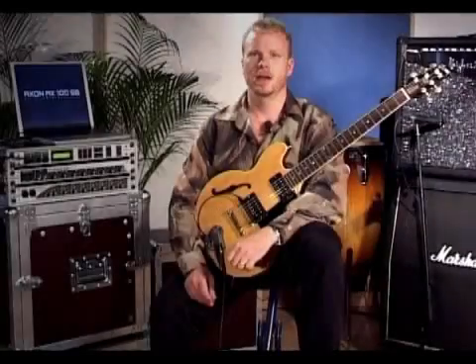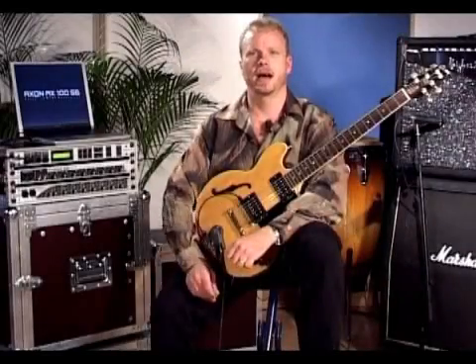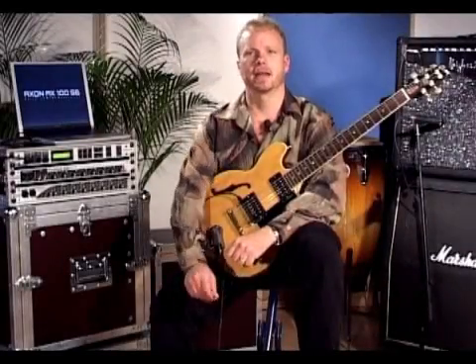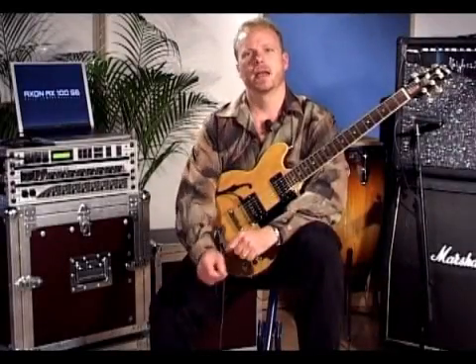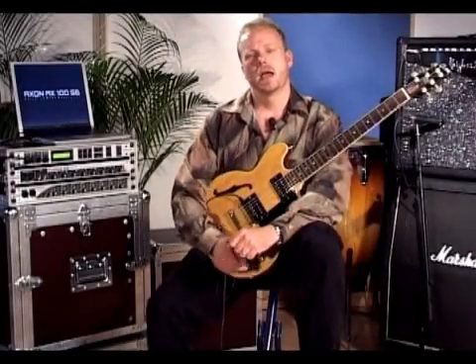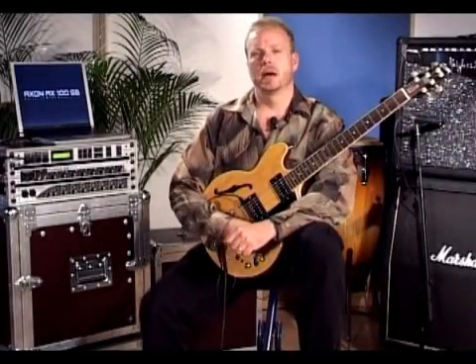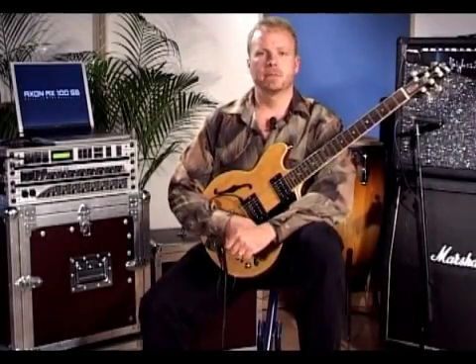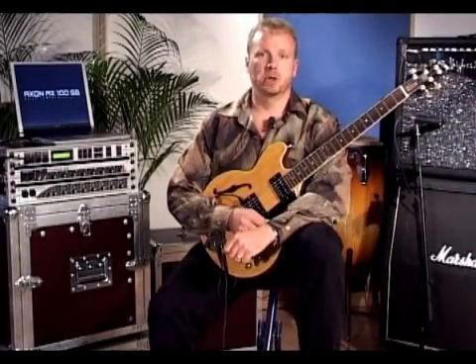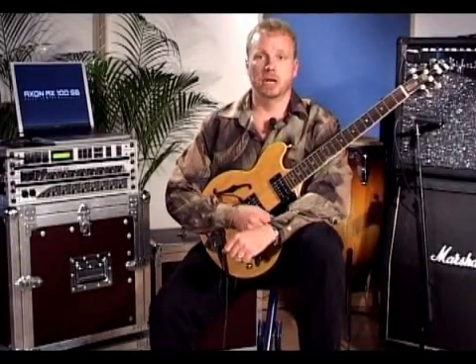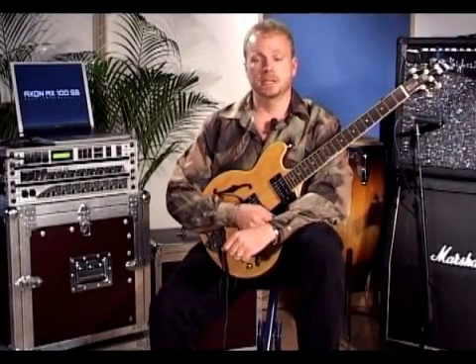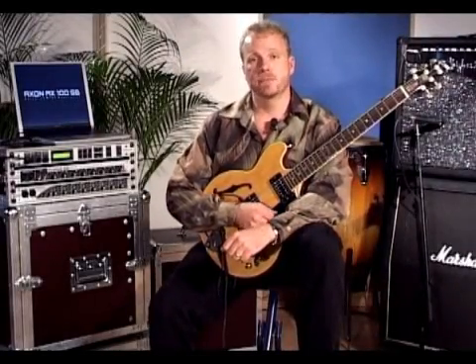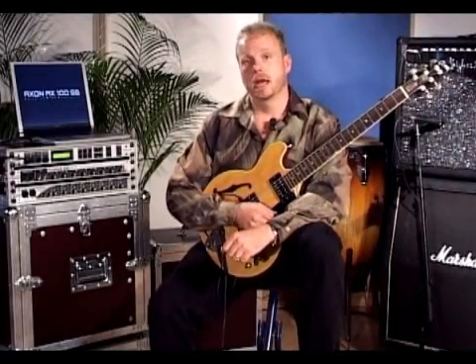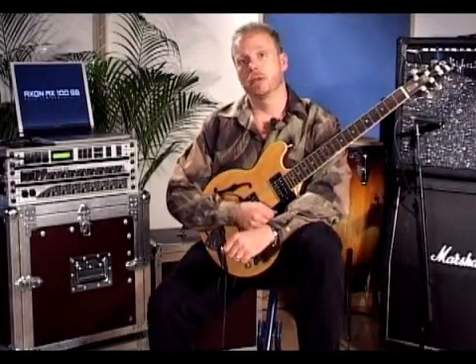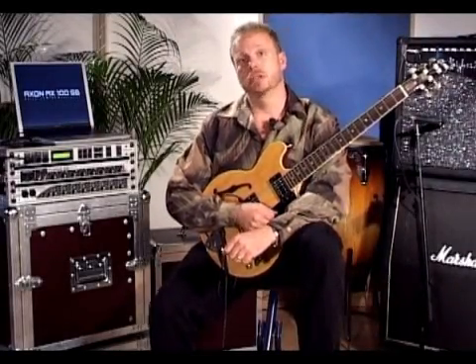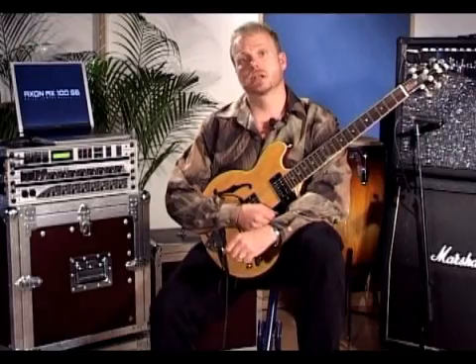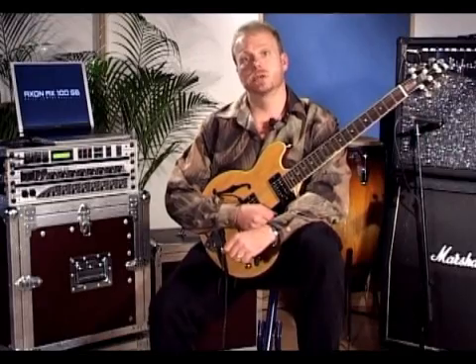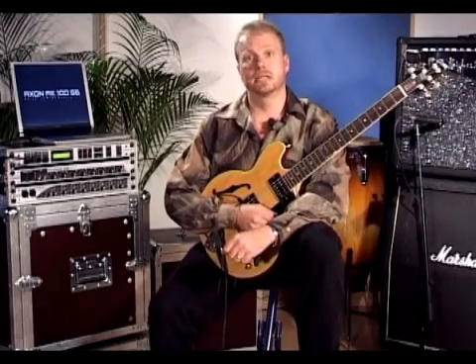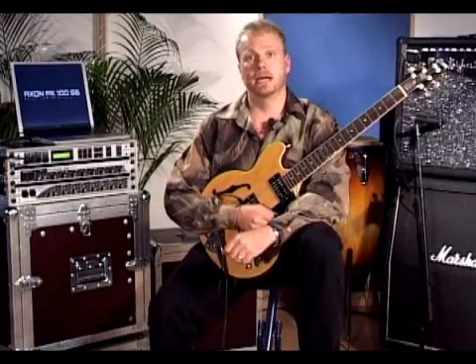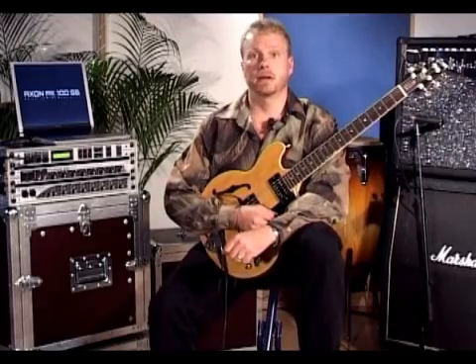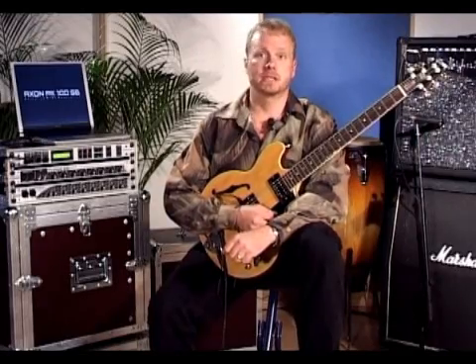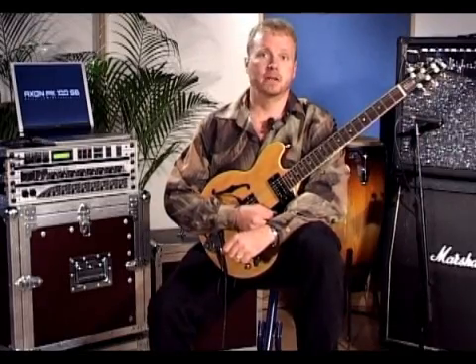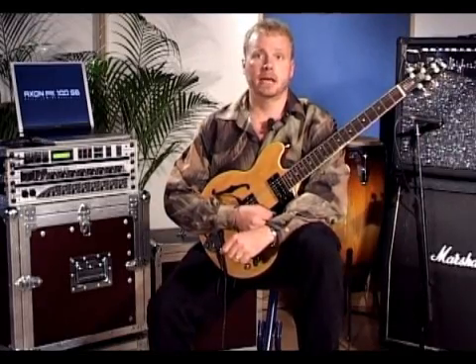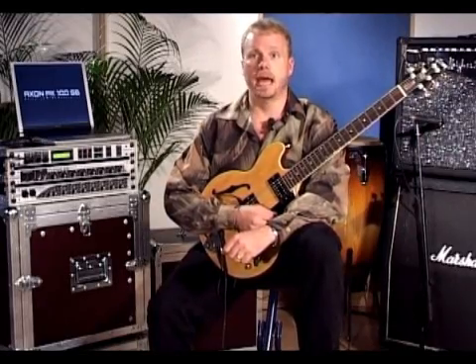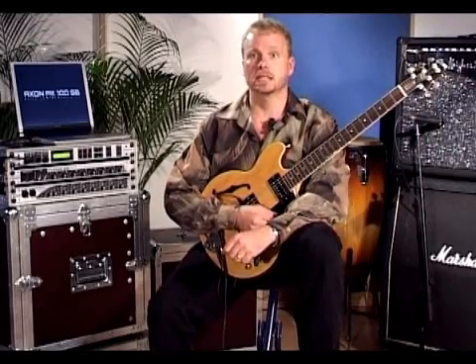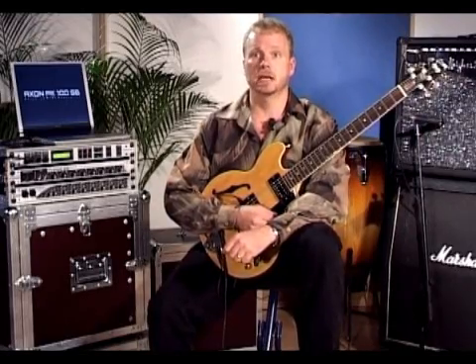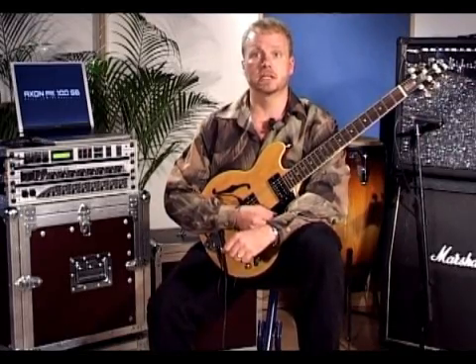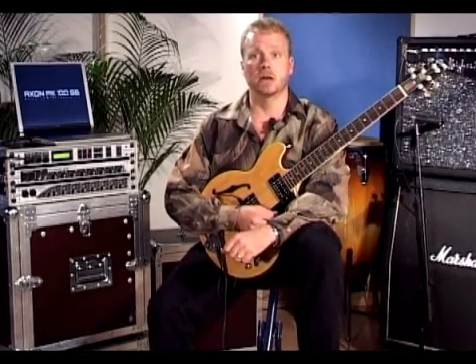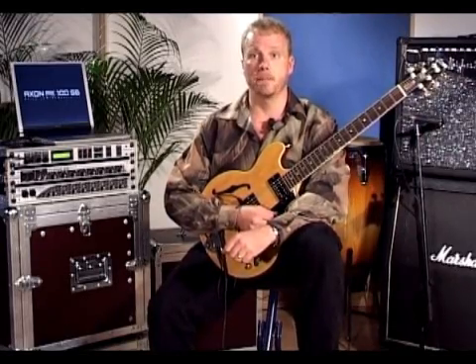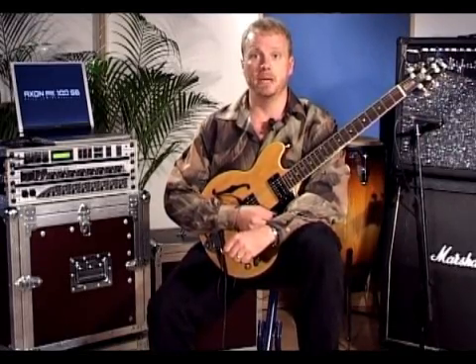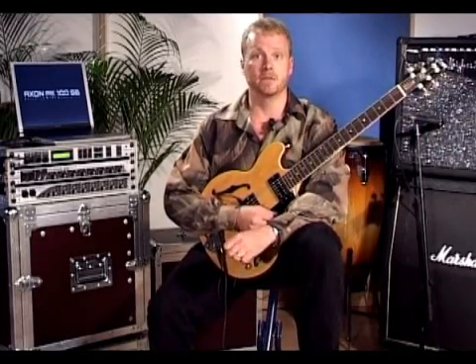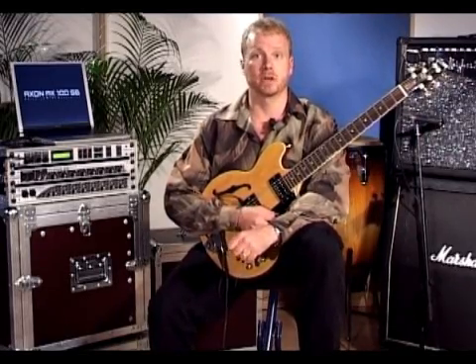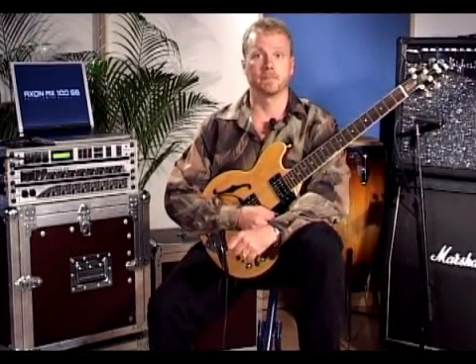Hi, my name is Burr Johnson, and I'm here to talk to you today about the Terratech Axon Guitar to MIDI Converter.